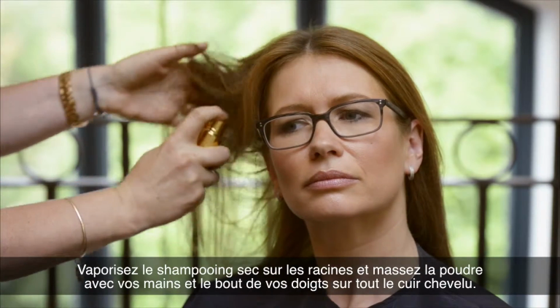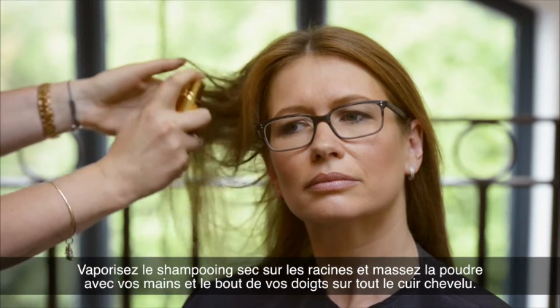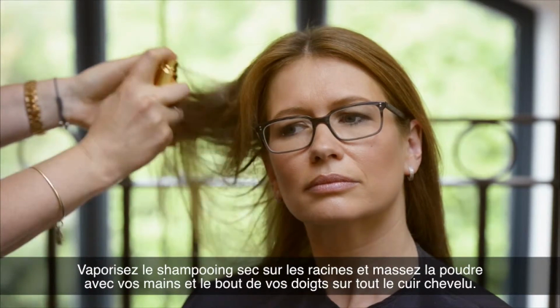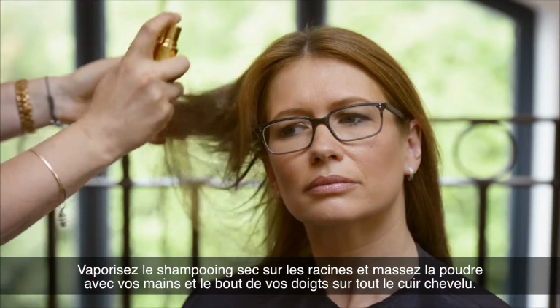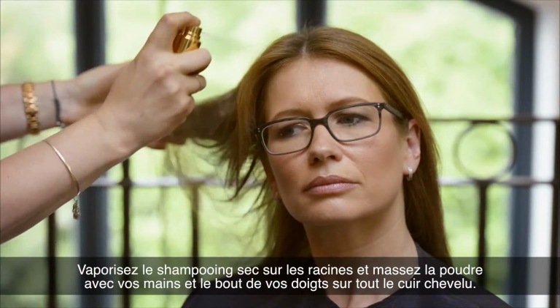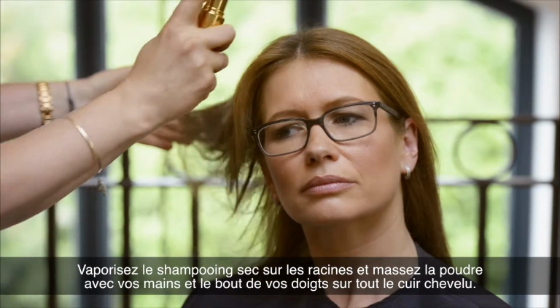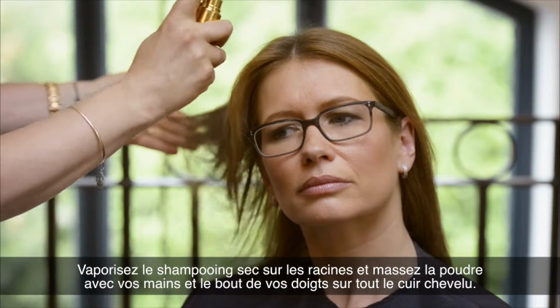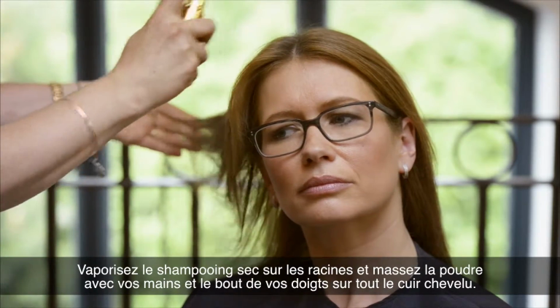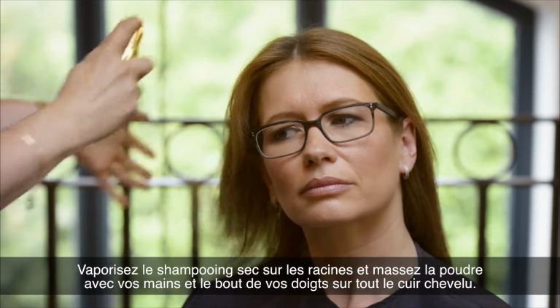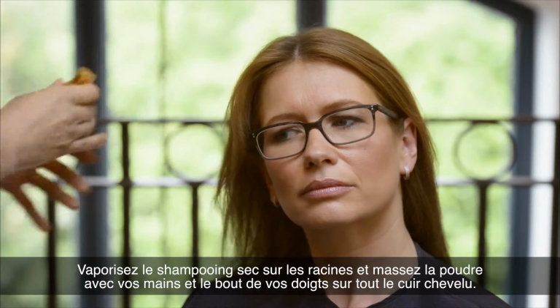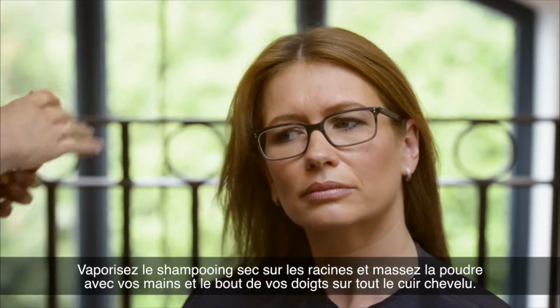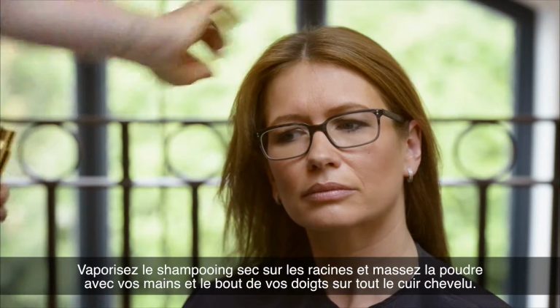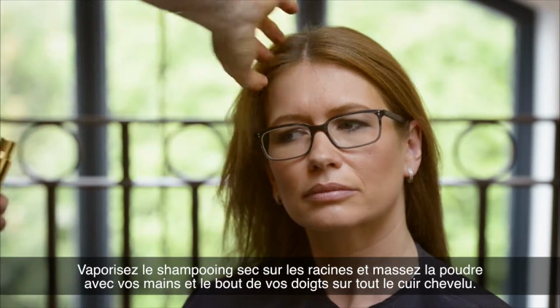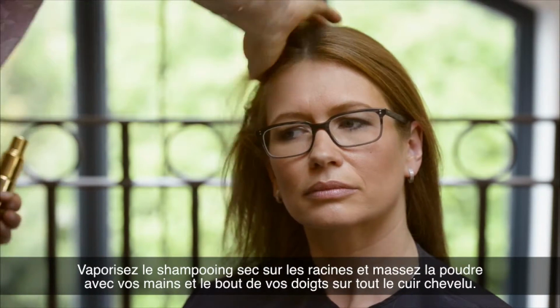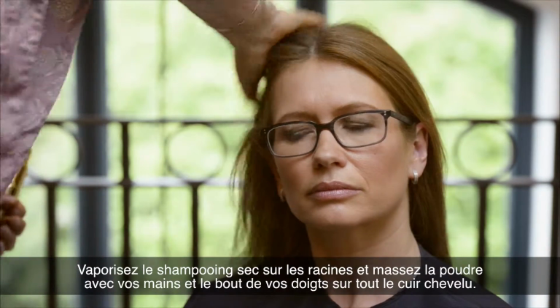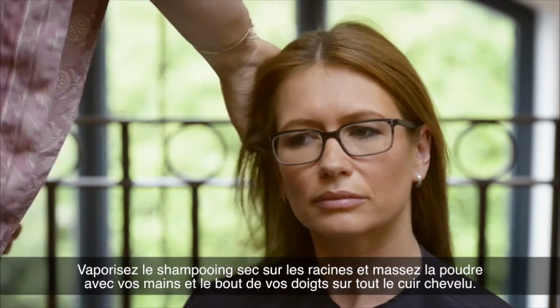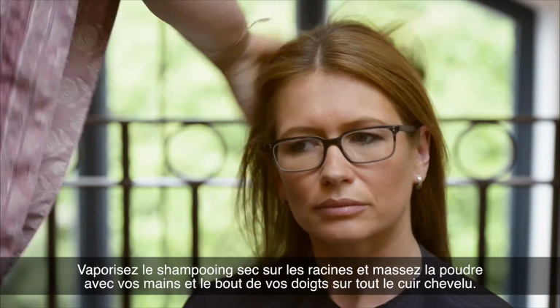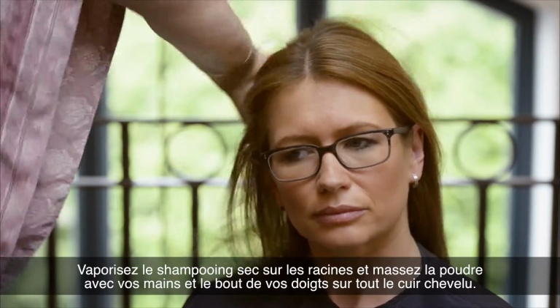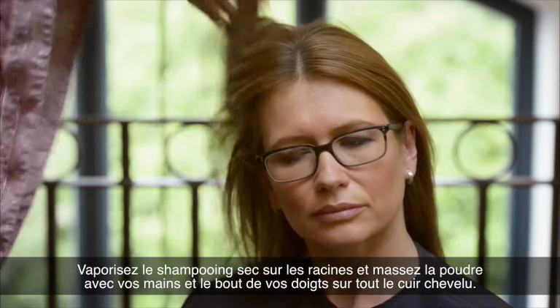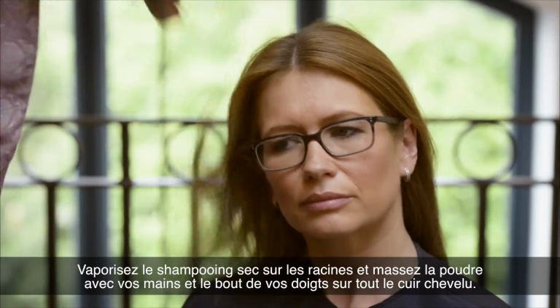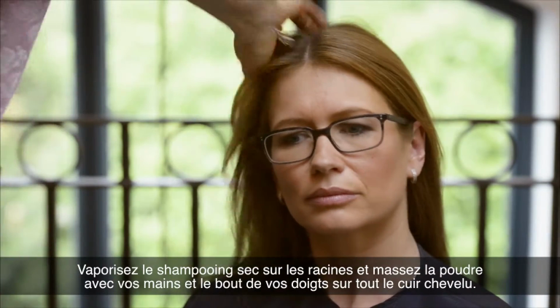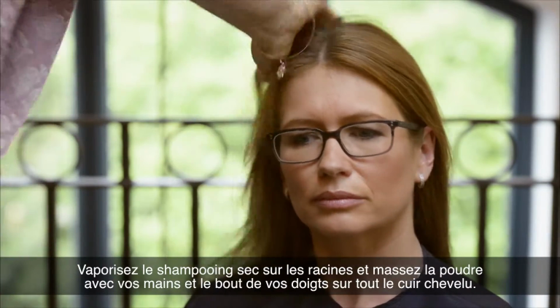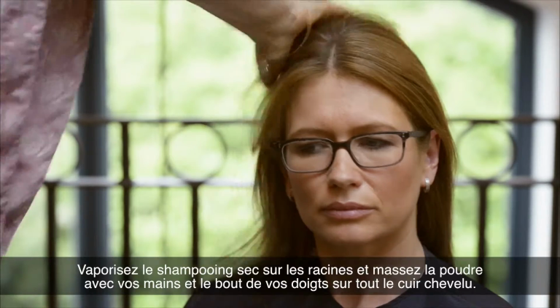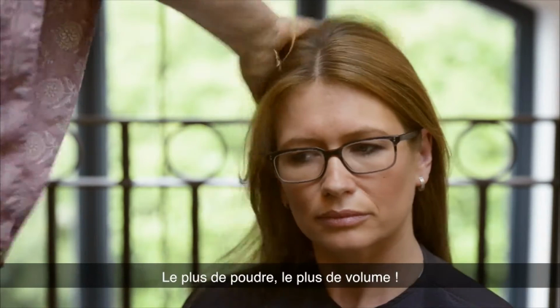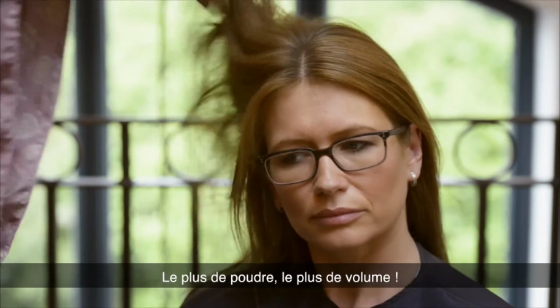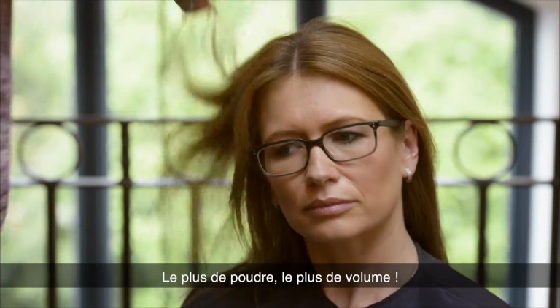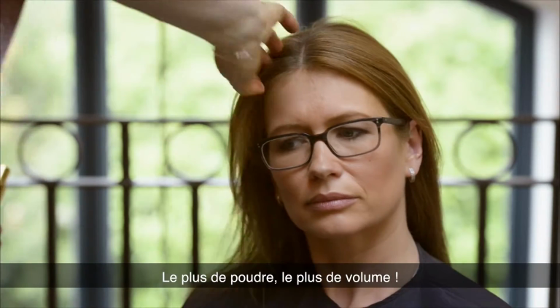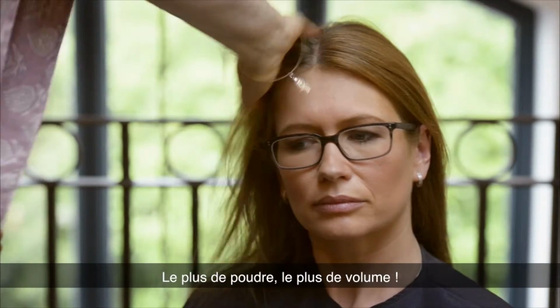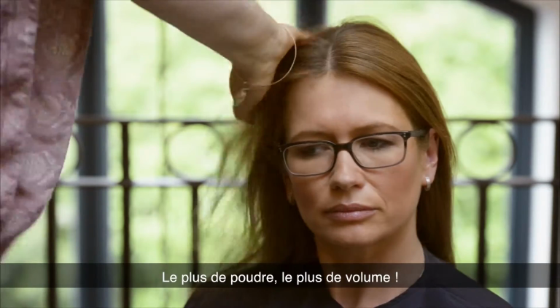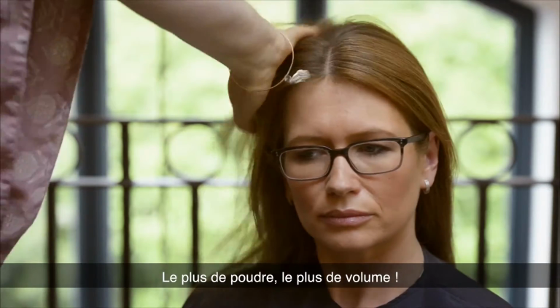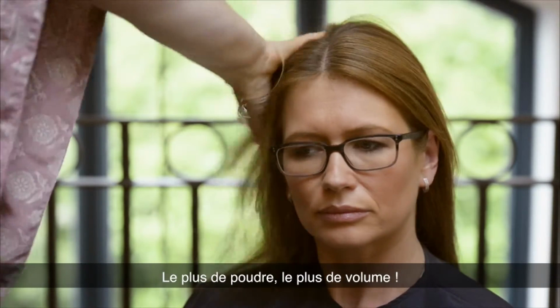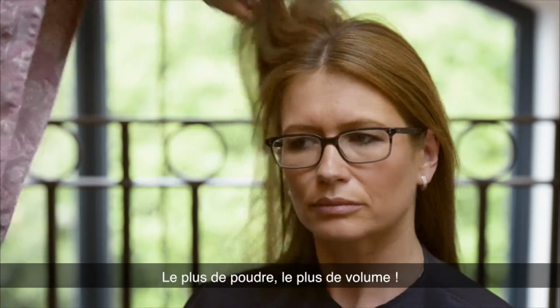Spray into your roots and work through with your hand to give volume. More spray will give you more volume.